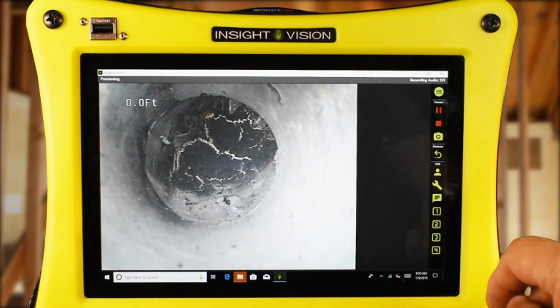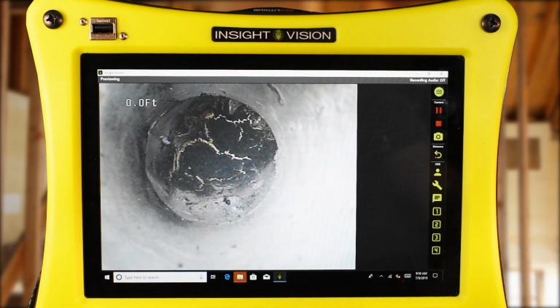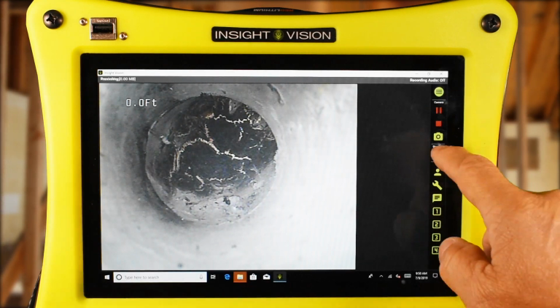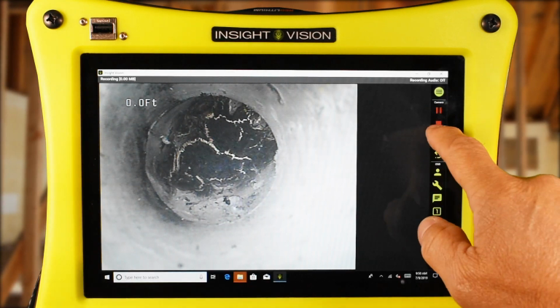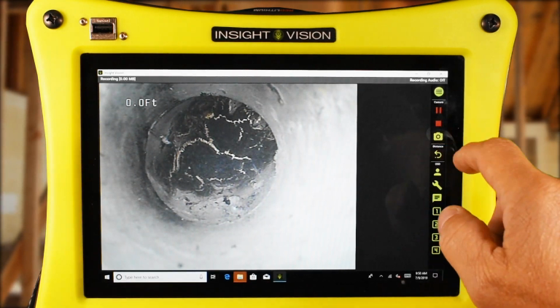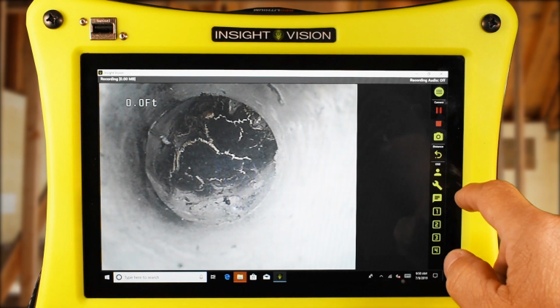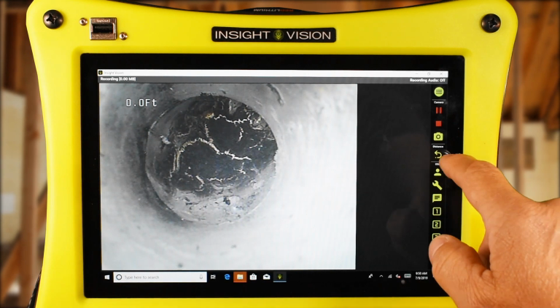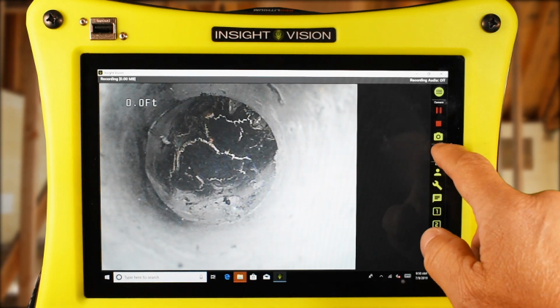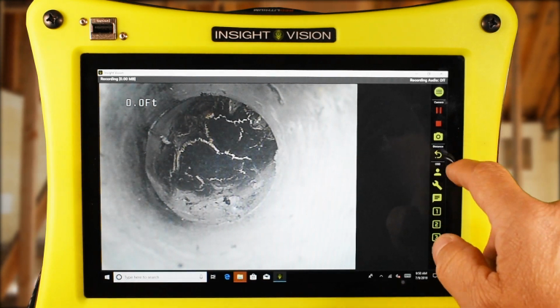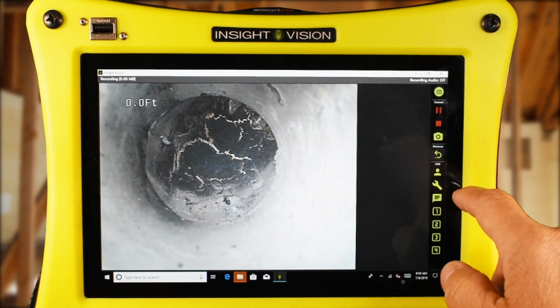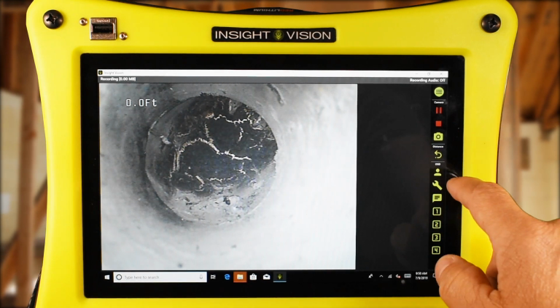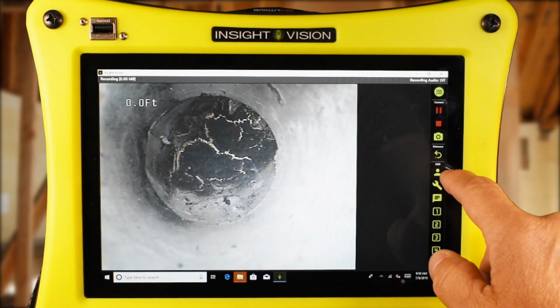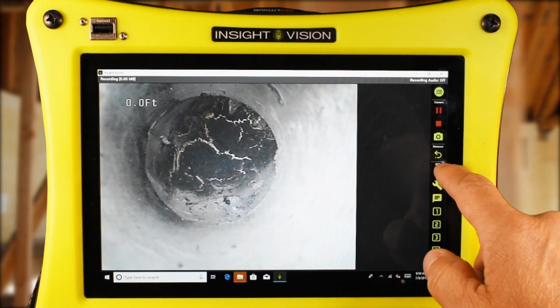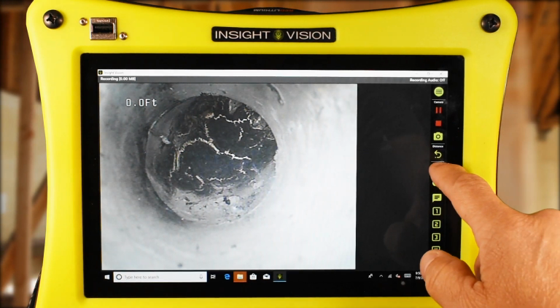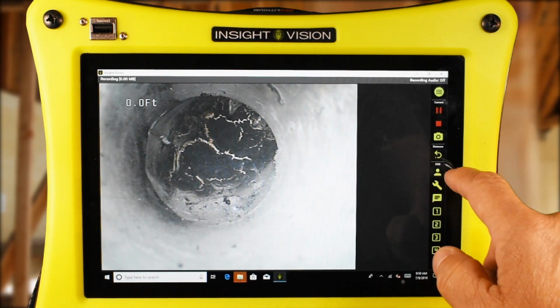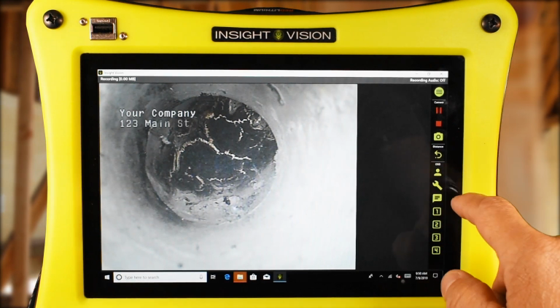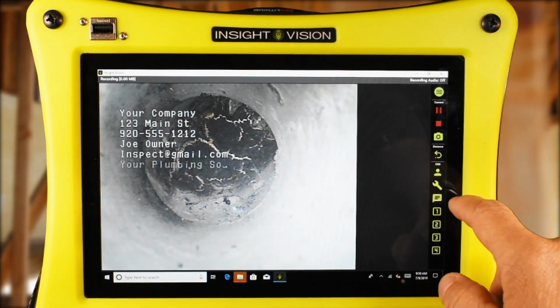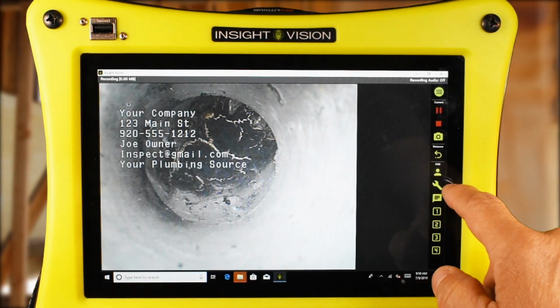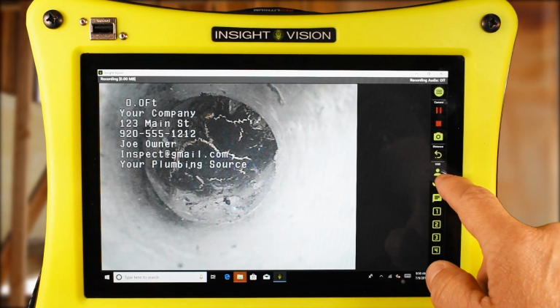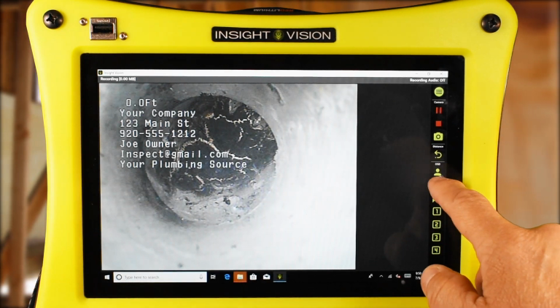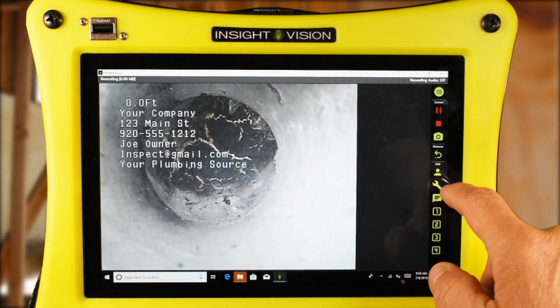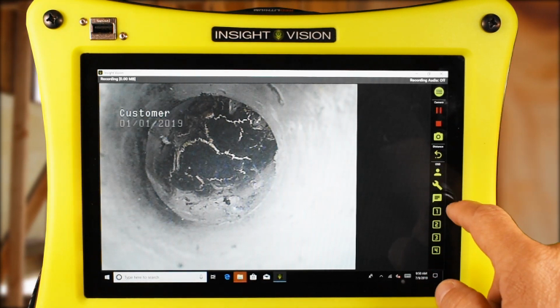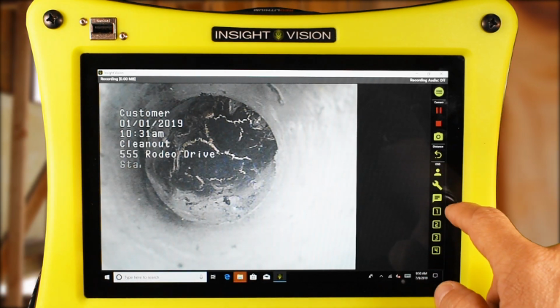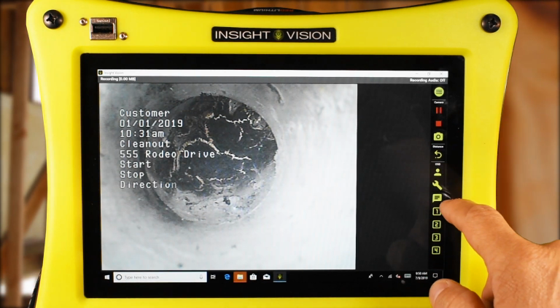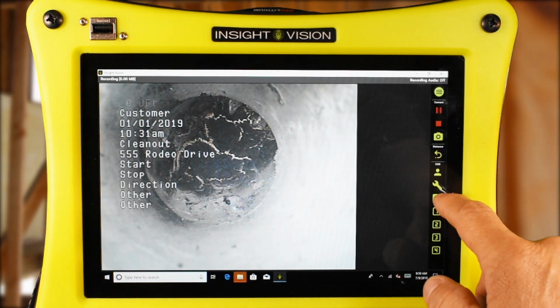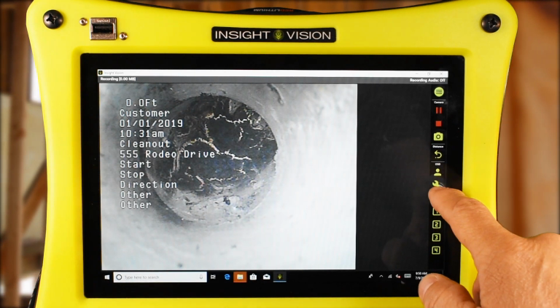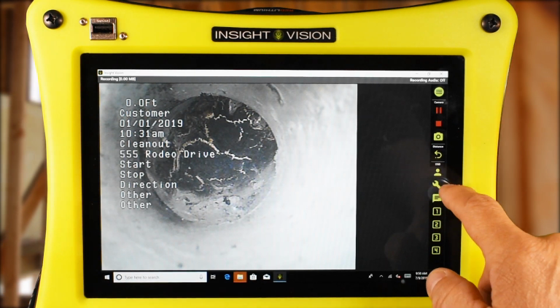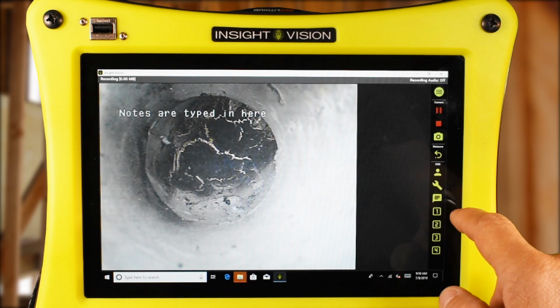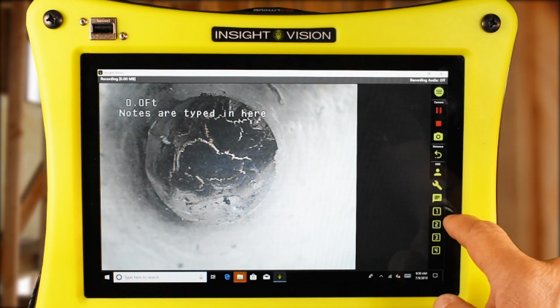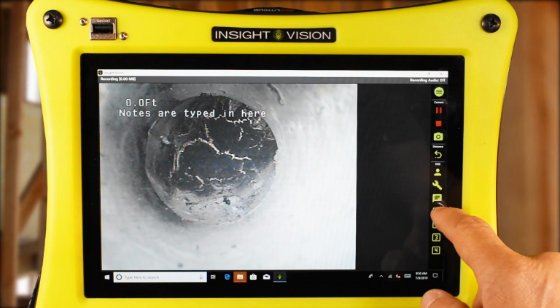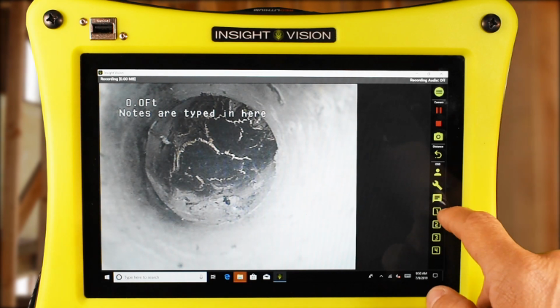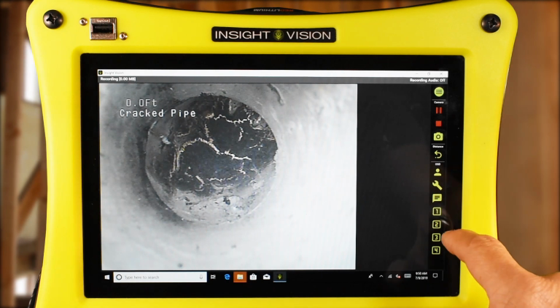snapshots, on-screen distance counter, user information, project information, notes, and quick keys.